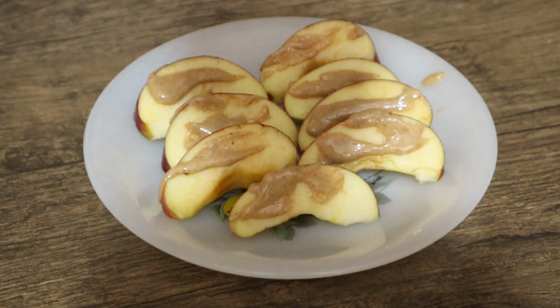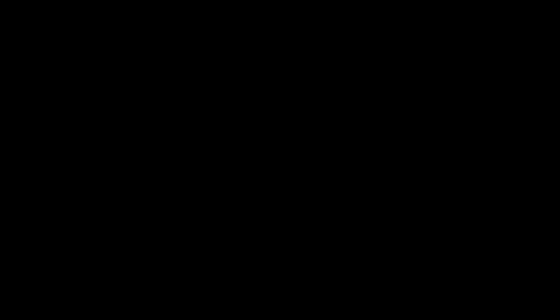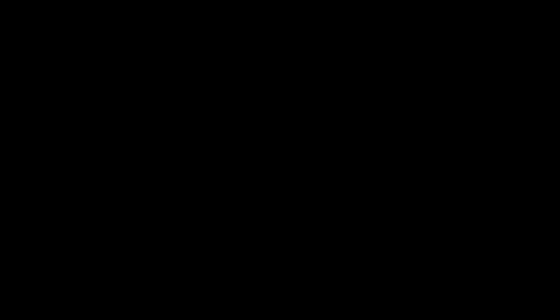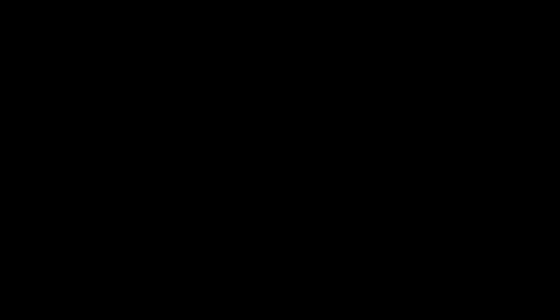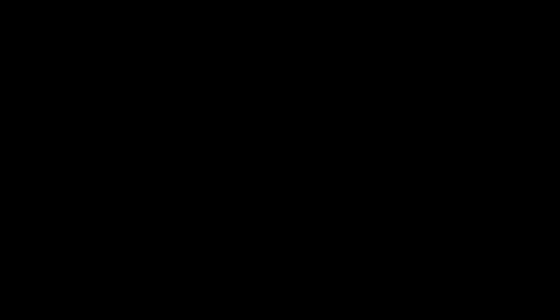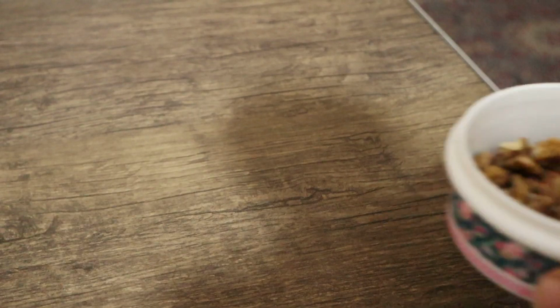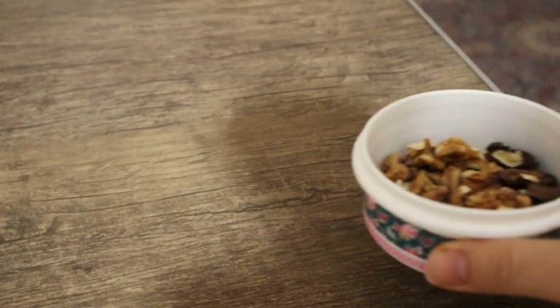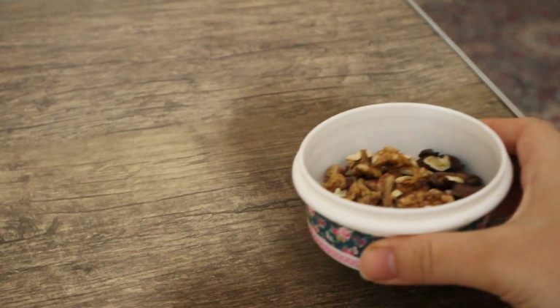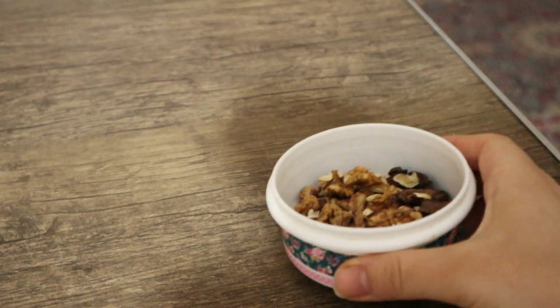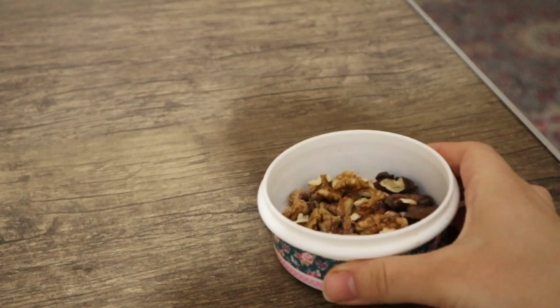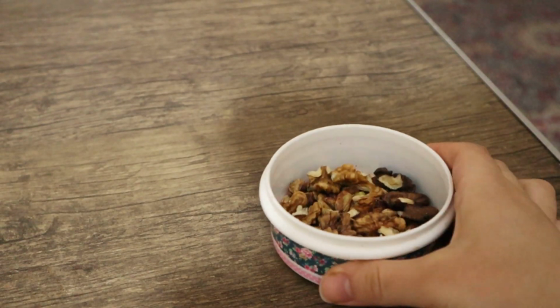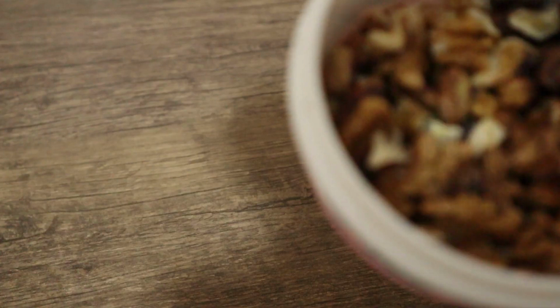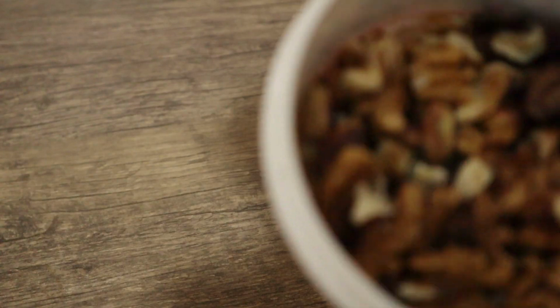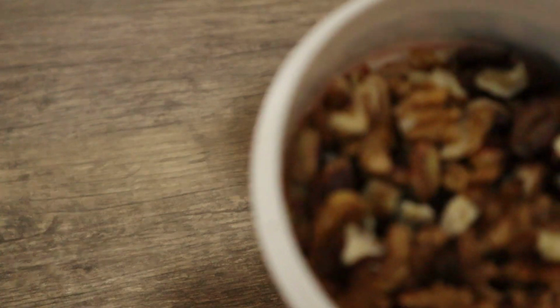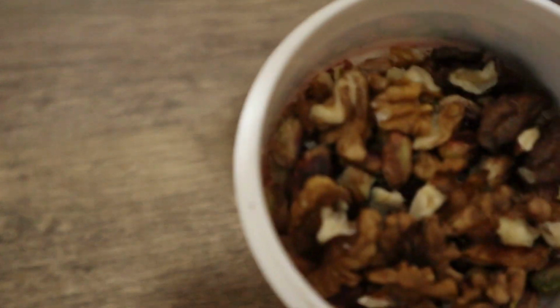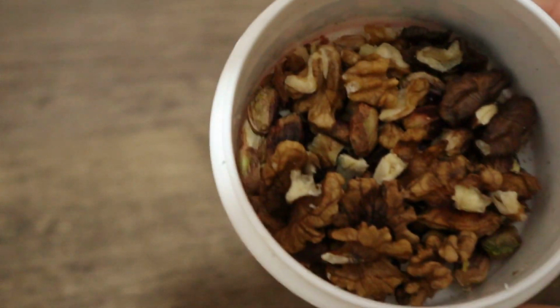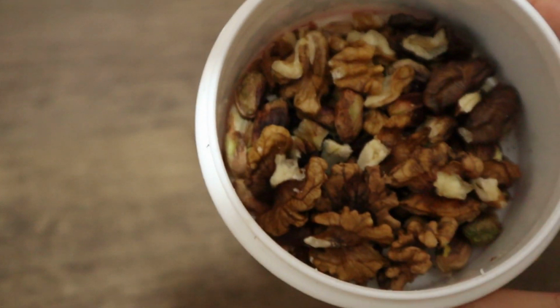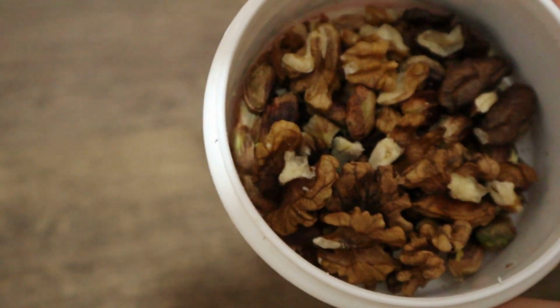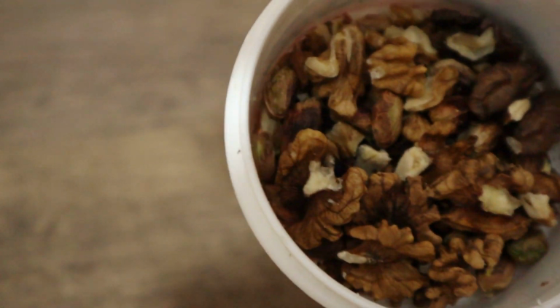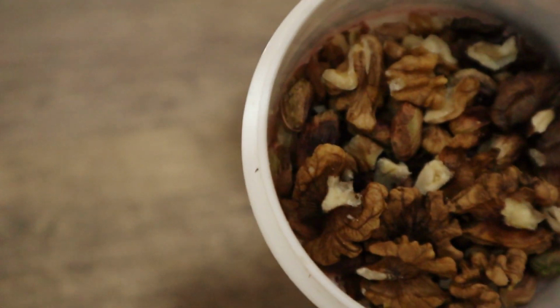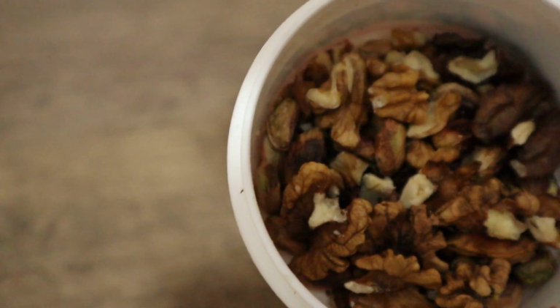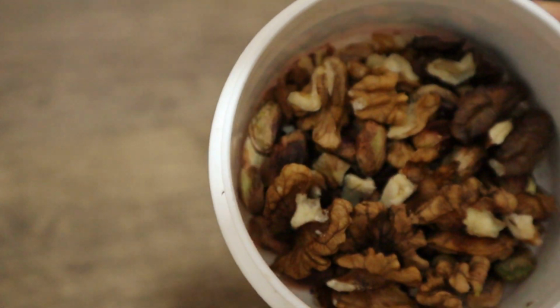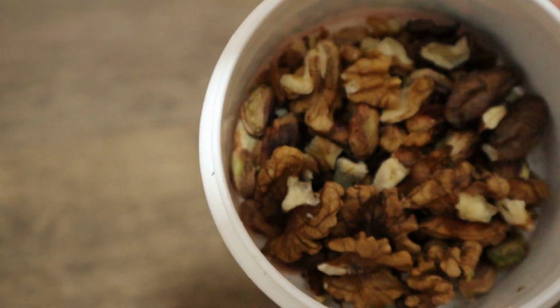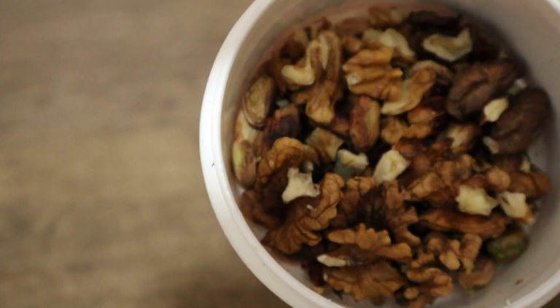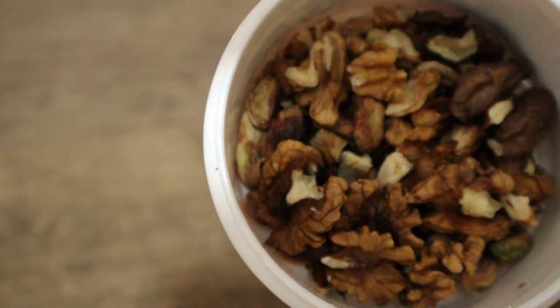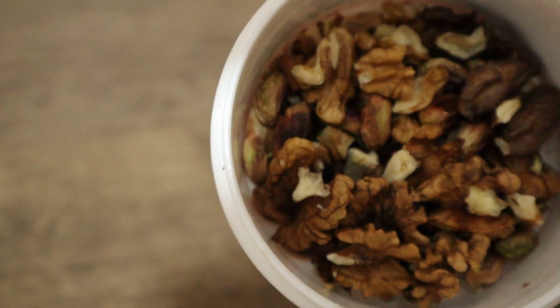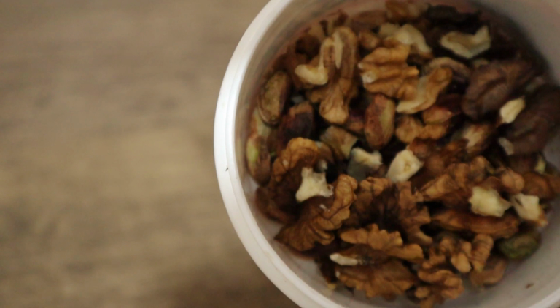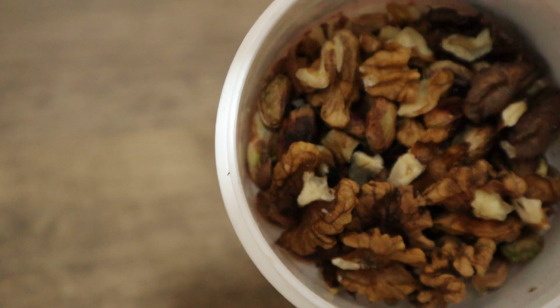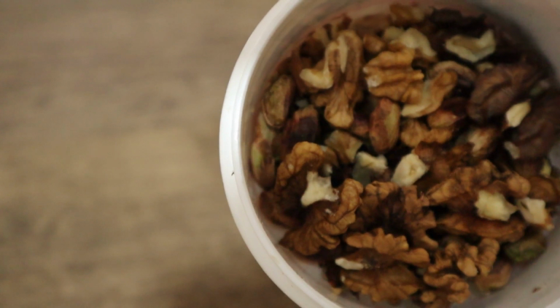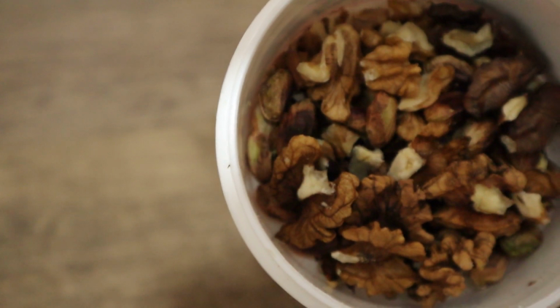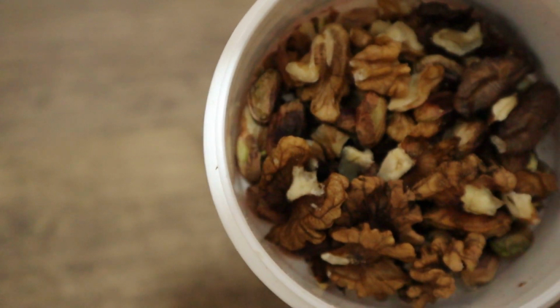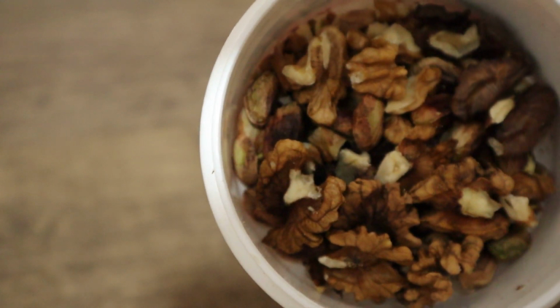I also have 20 pieces of any type of nuts for healthy fat.